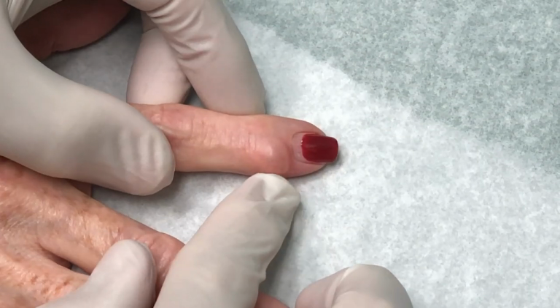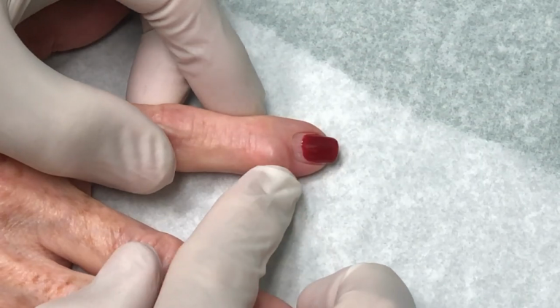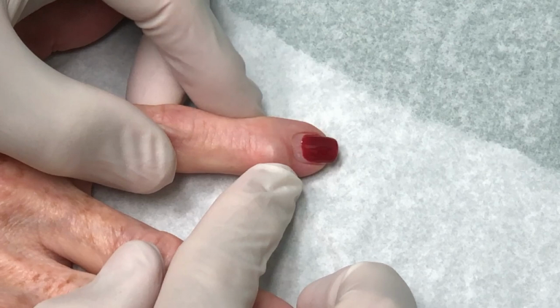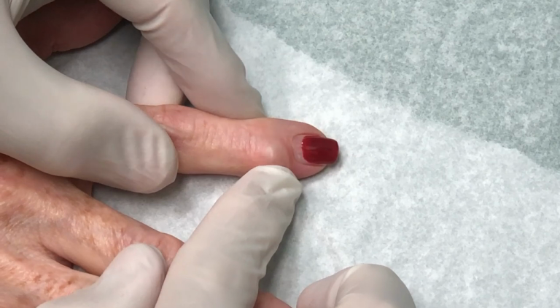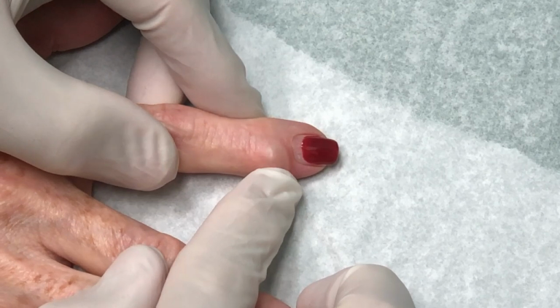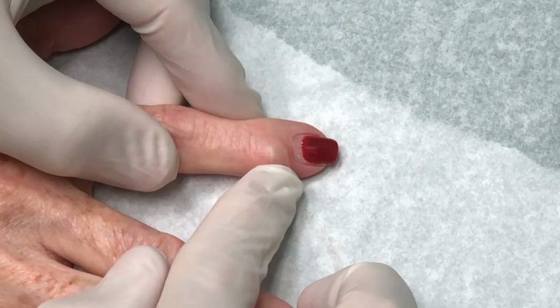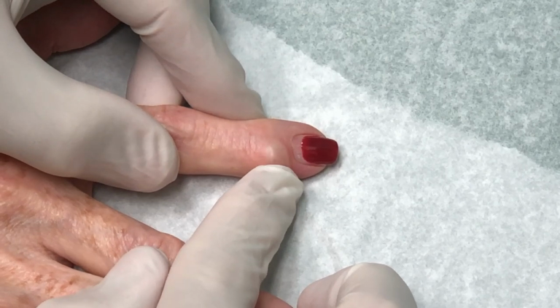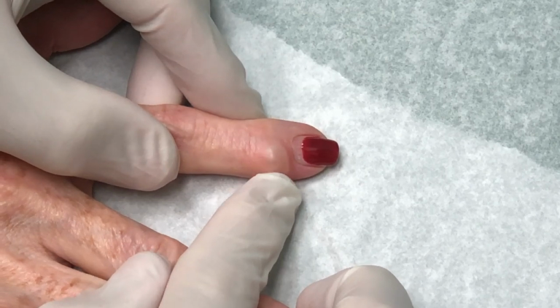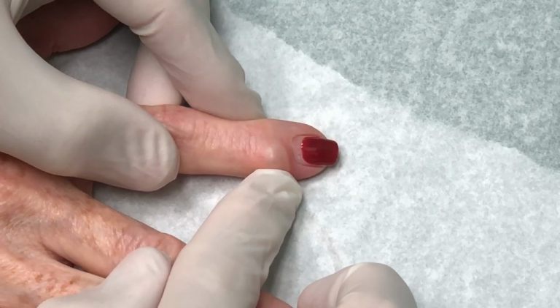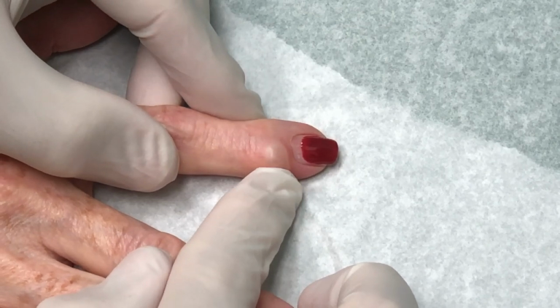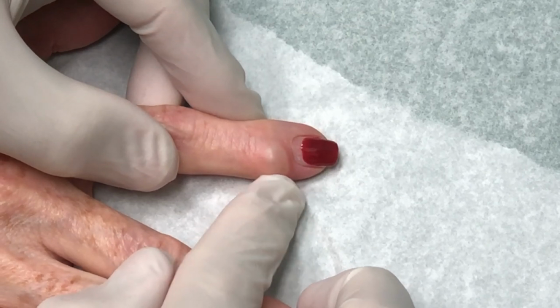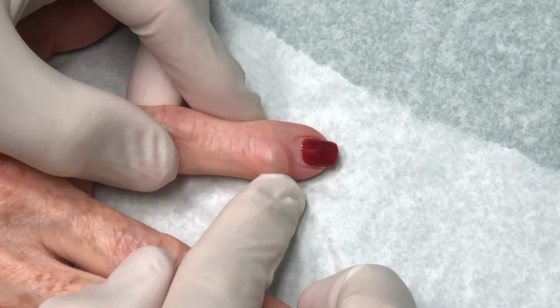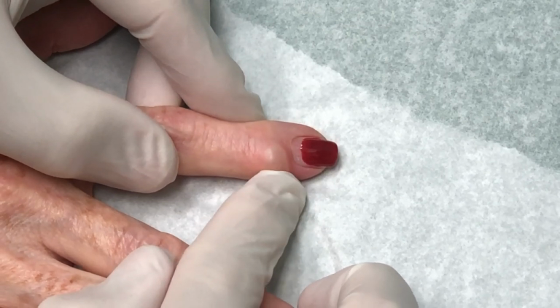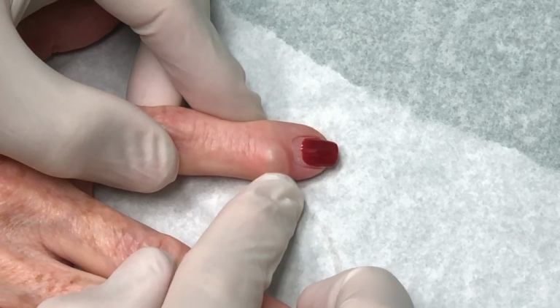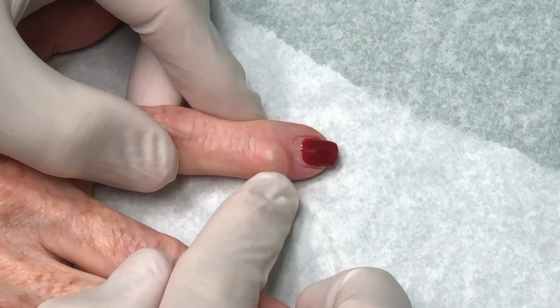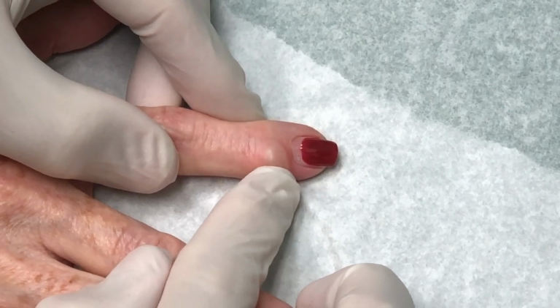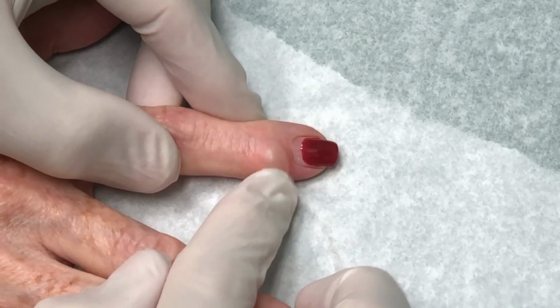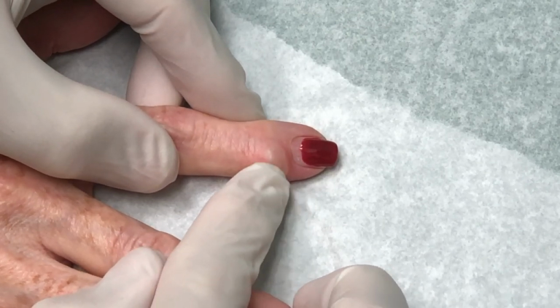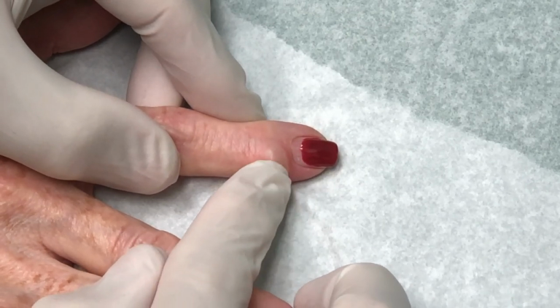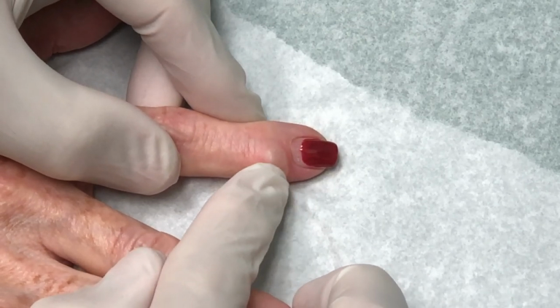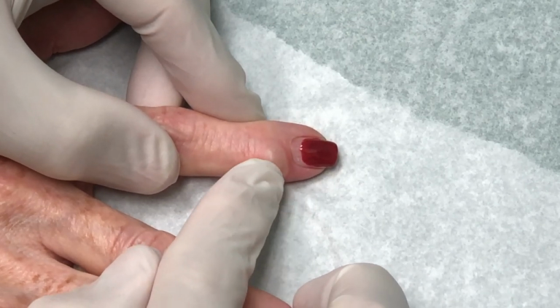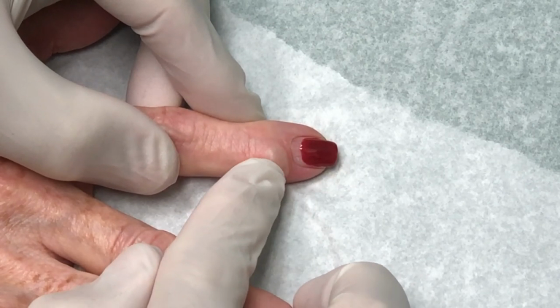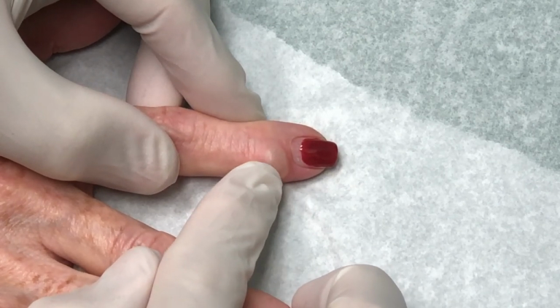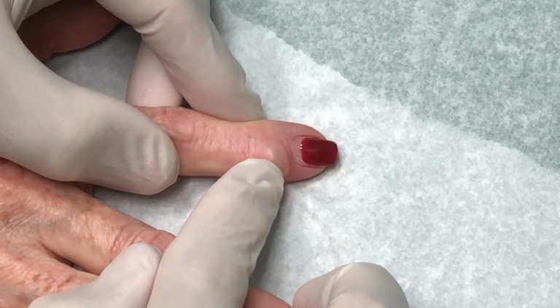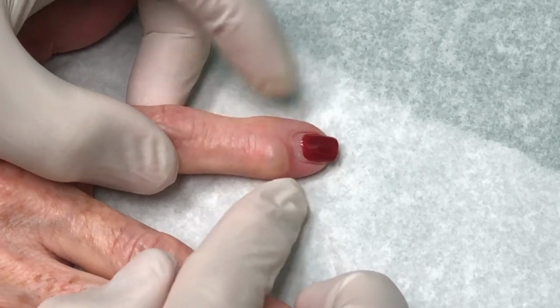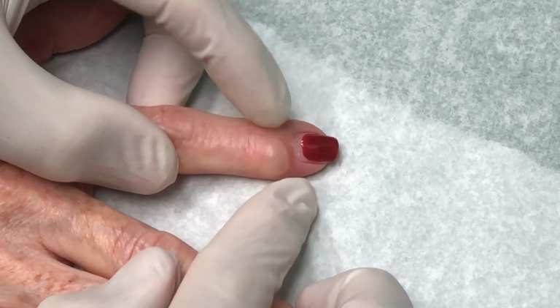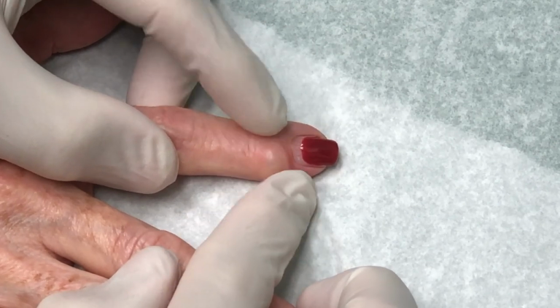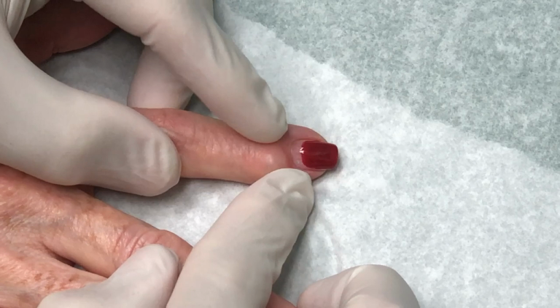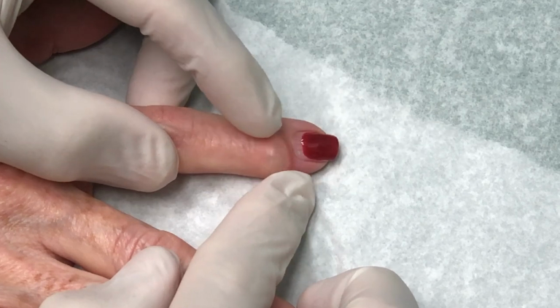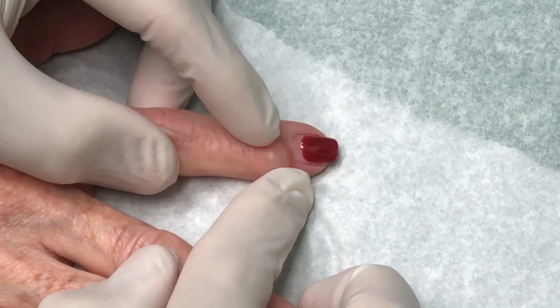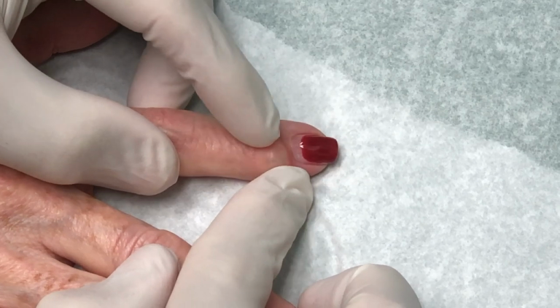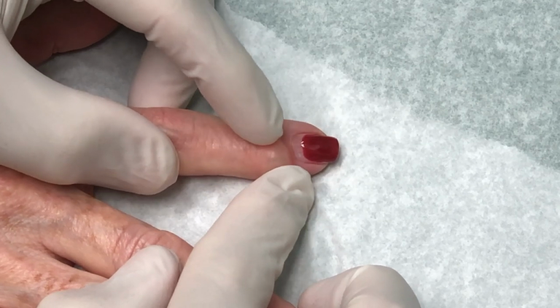Because these cysts, they go all the way into the joint. Now, does it hurt? Not really.